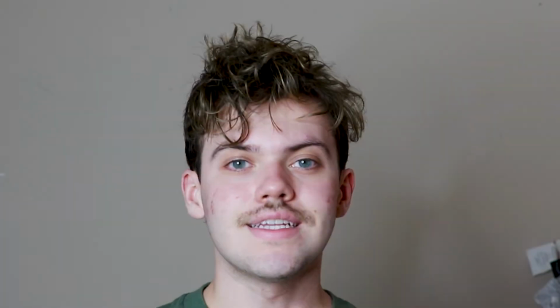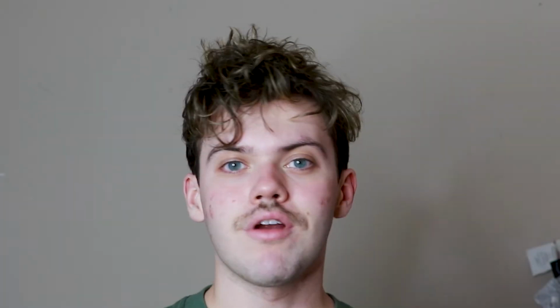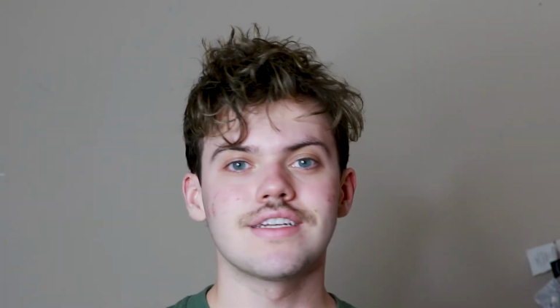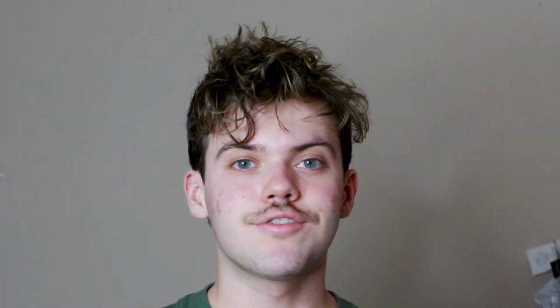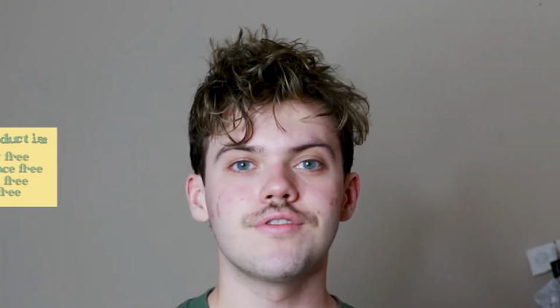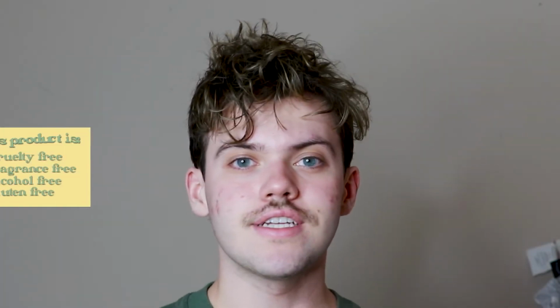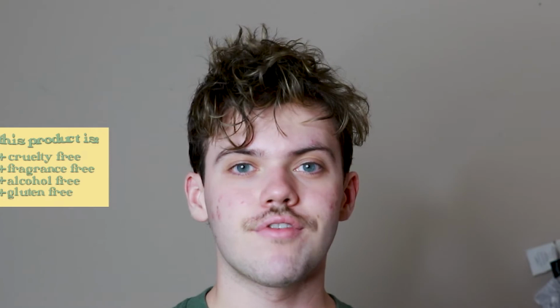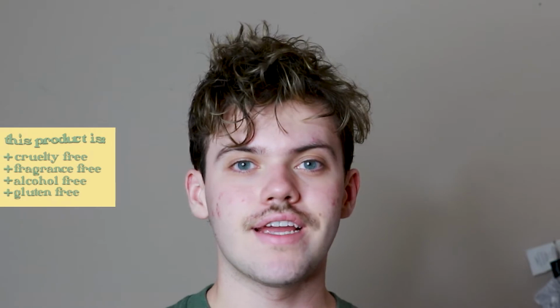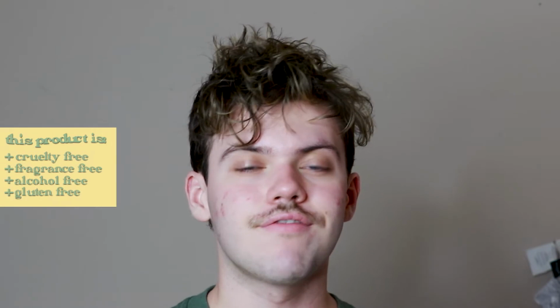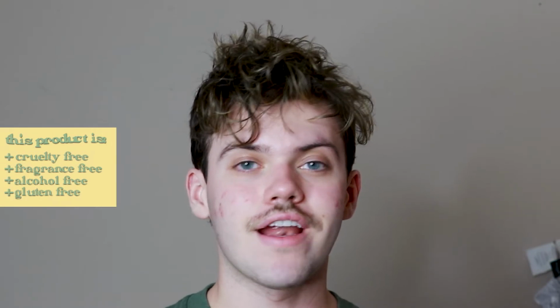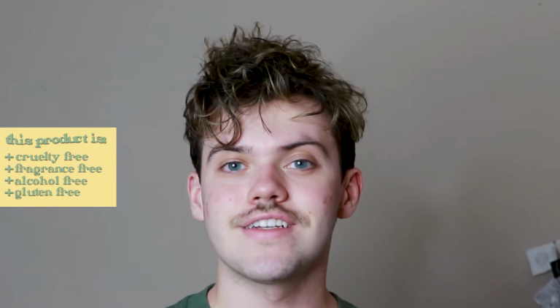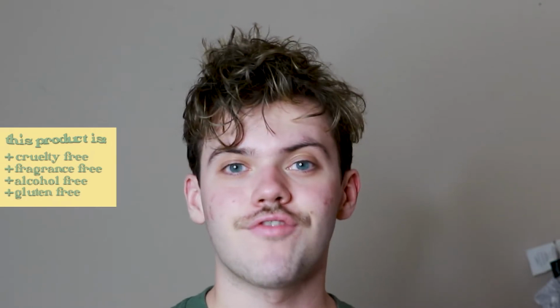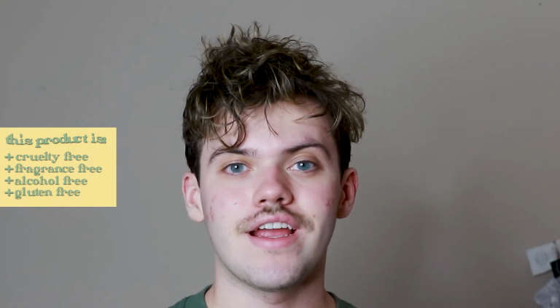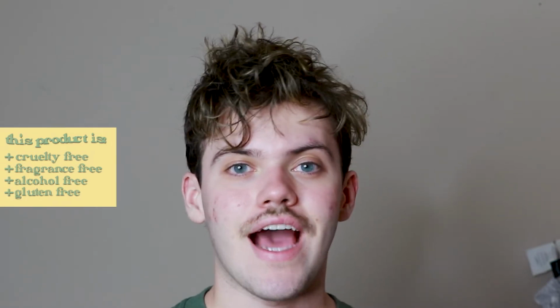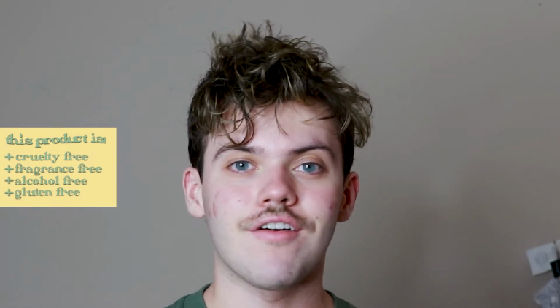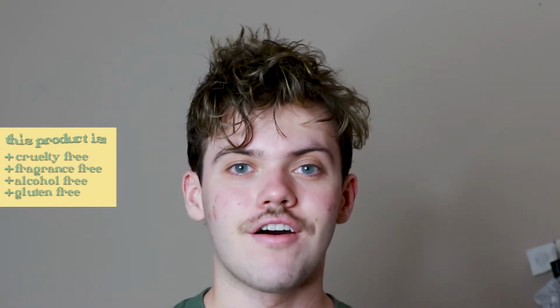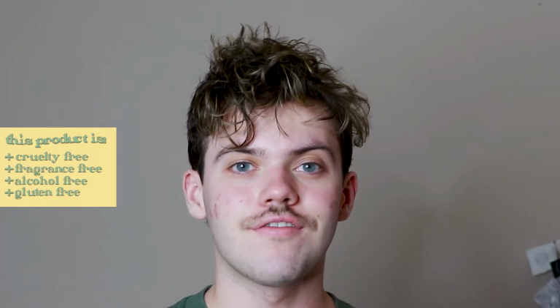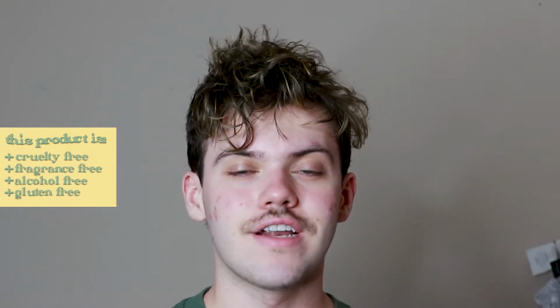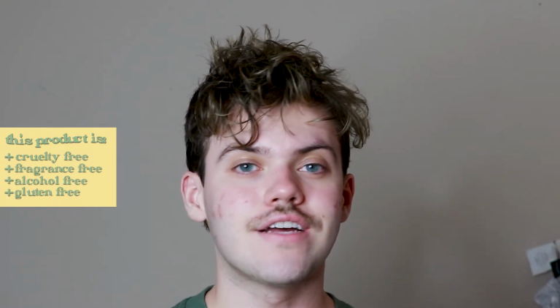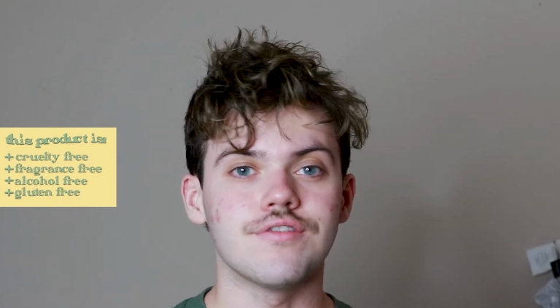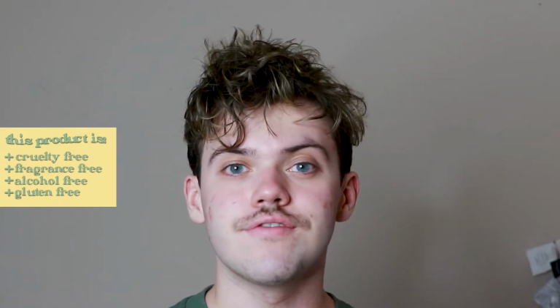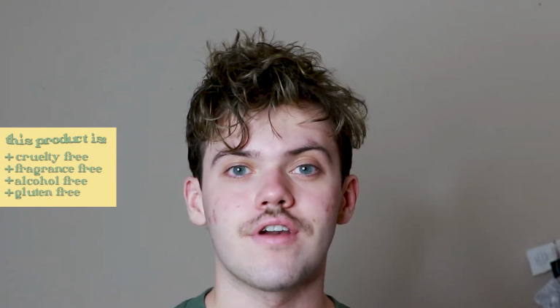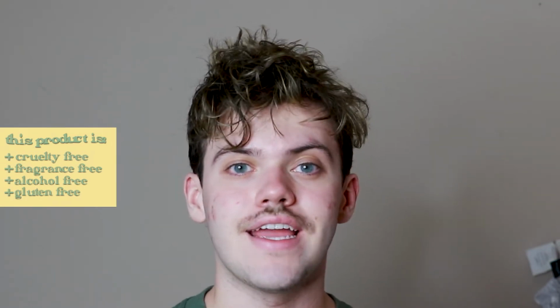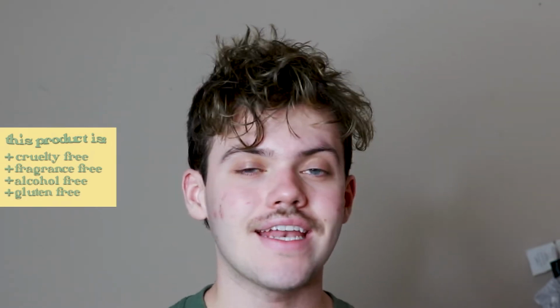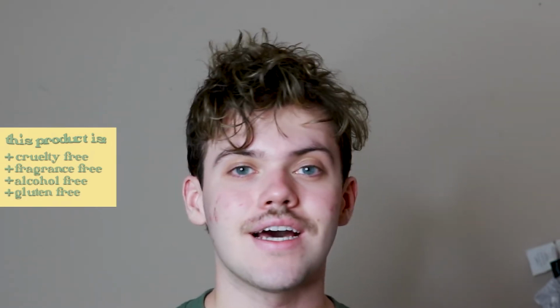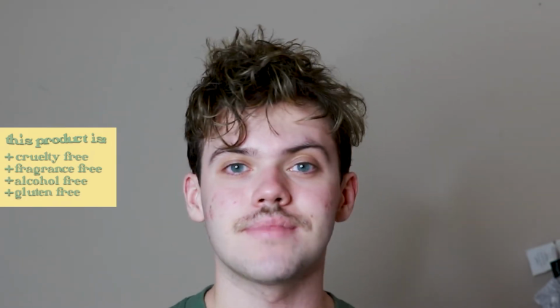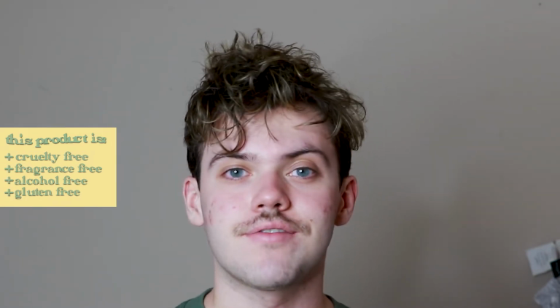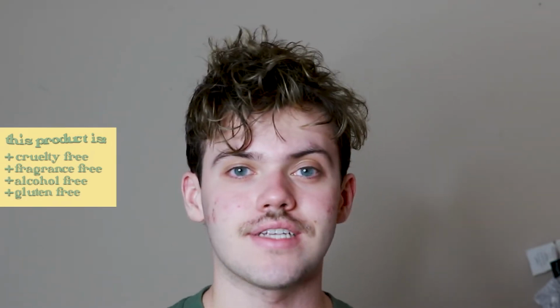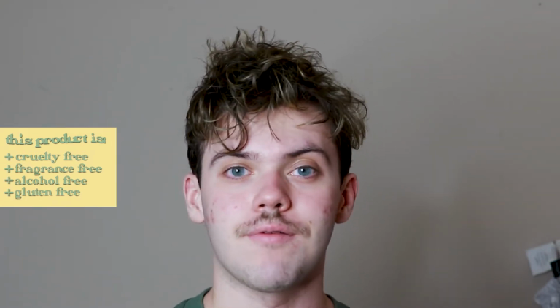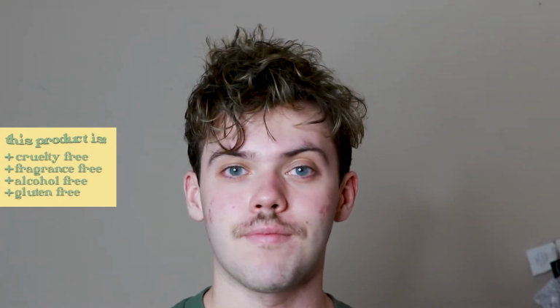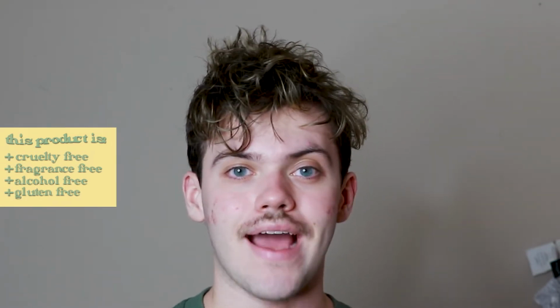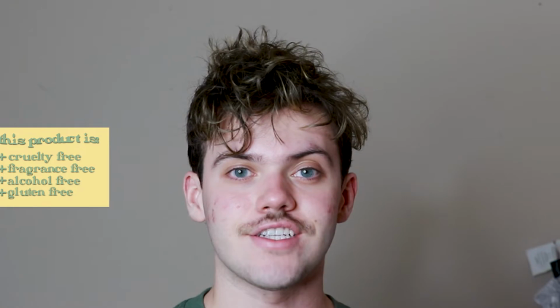This product is cruelty free, fragrance free, alcohol free, gluten free, and comes in recyclable packaging.